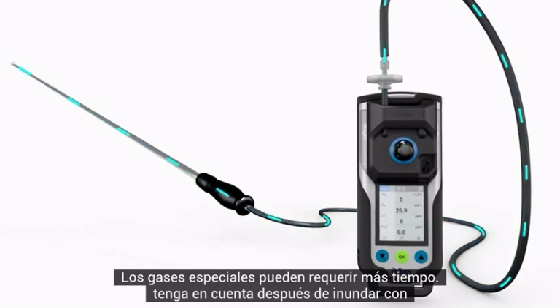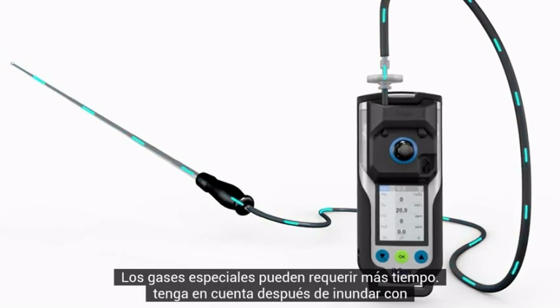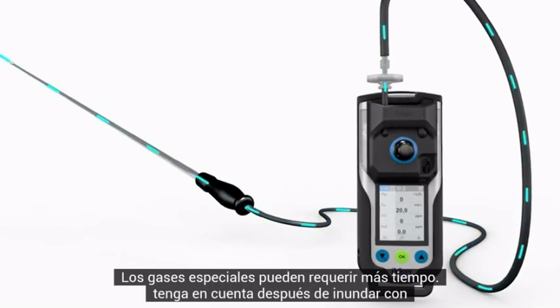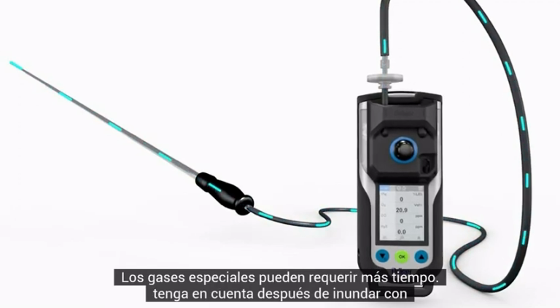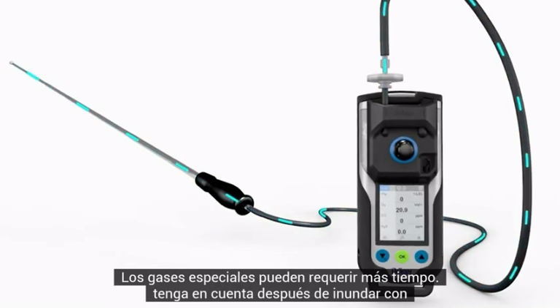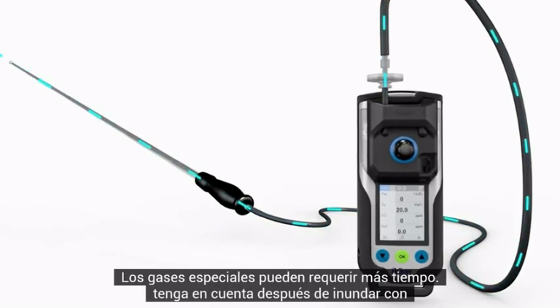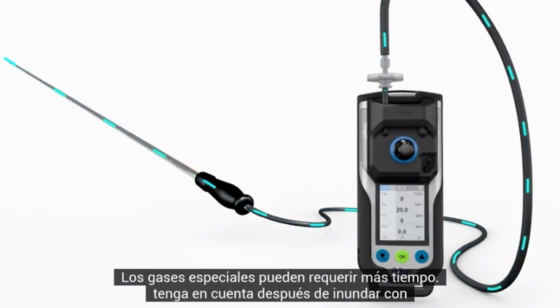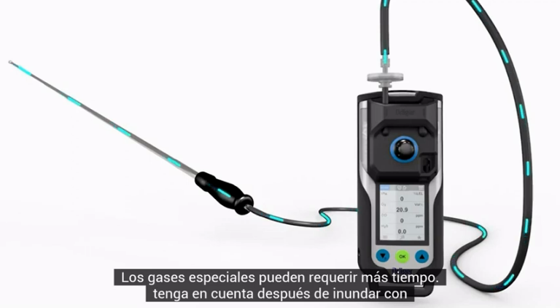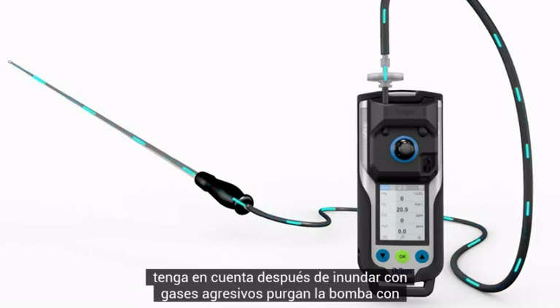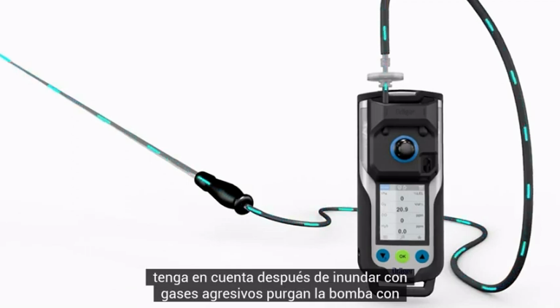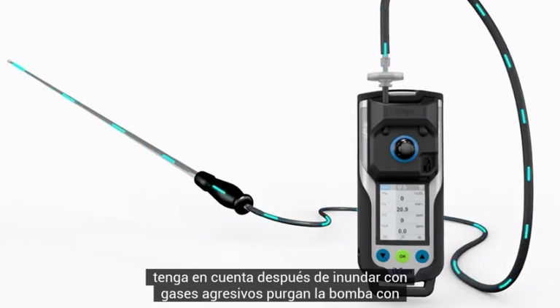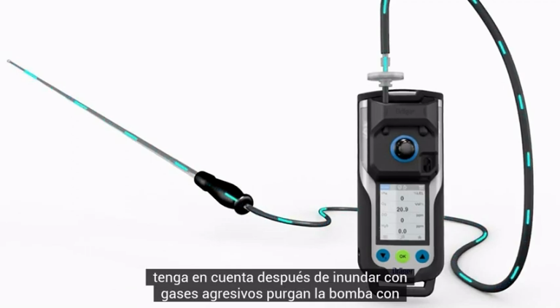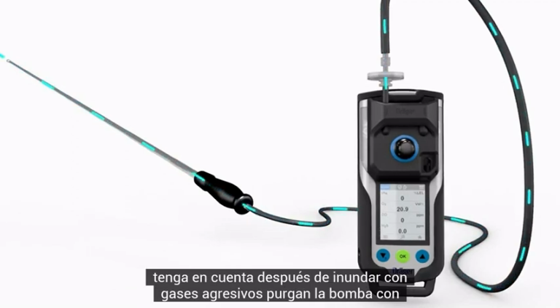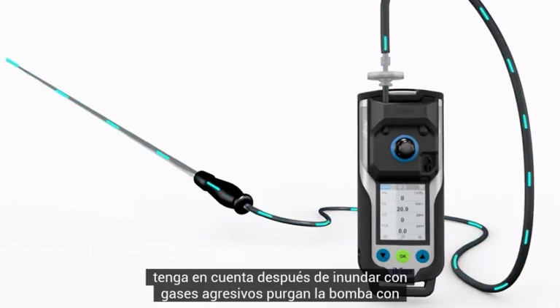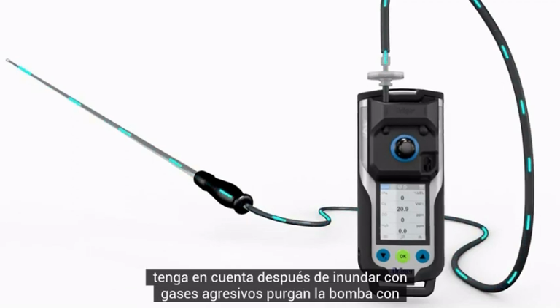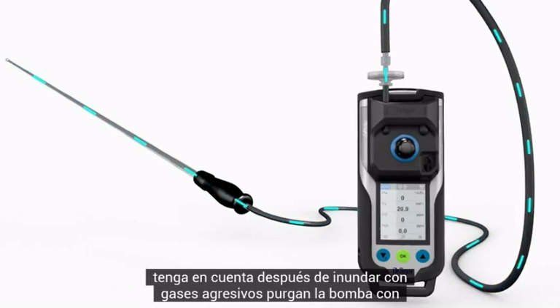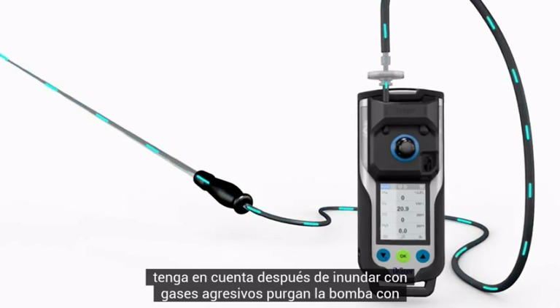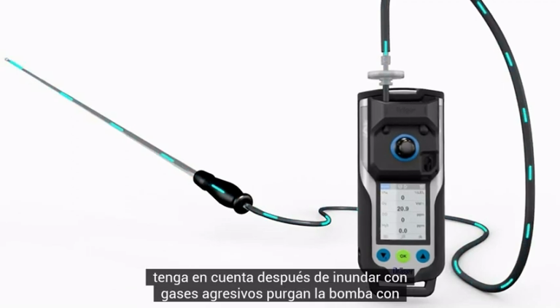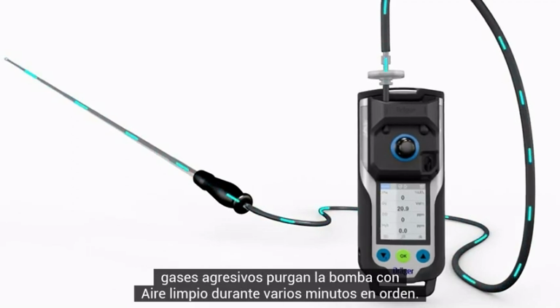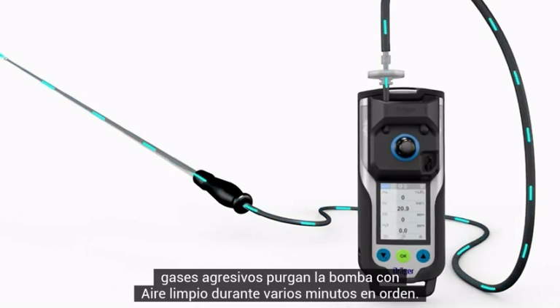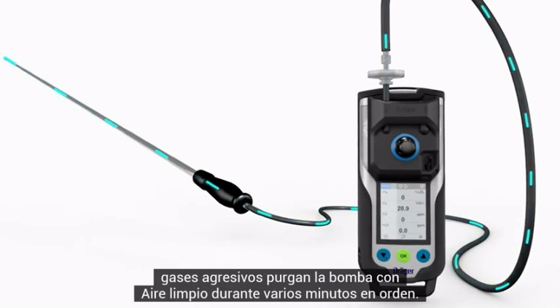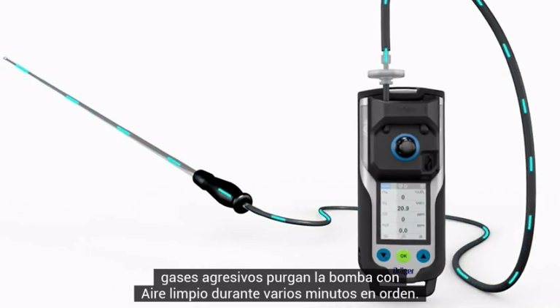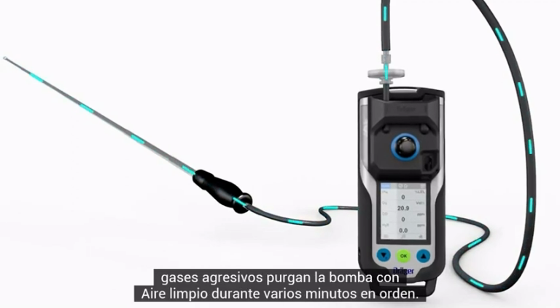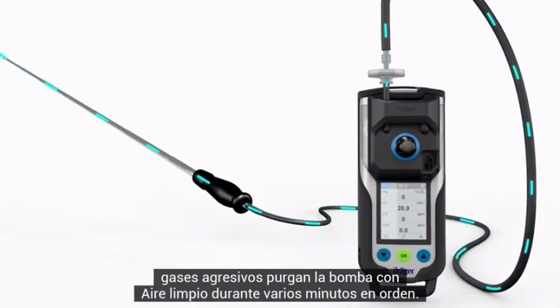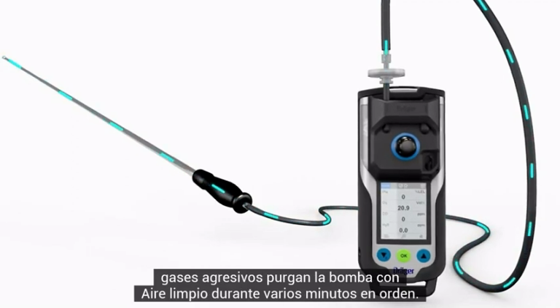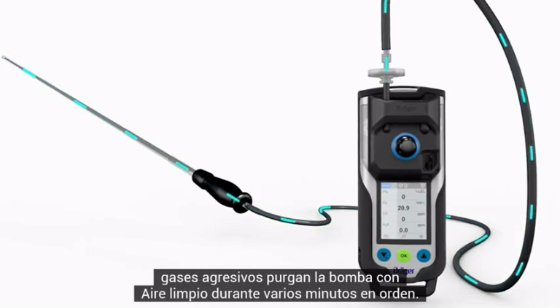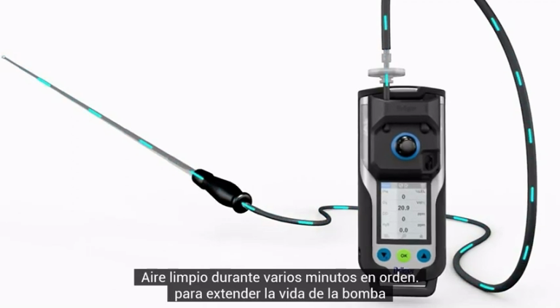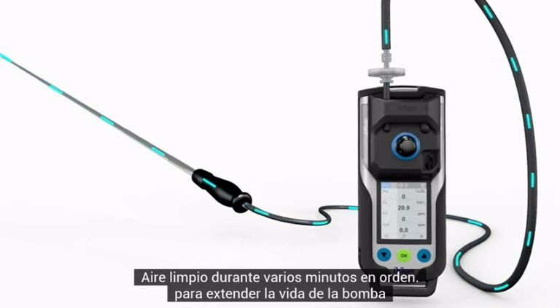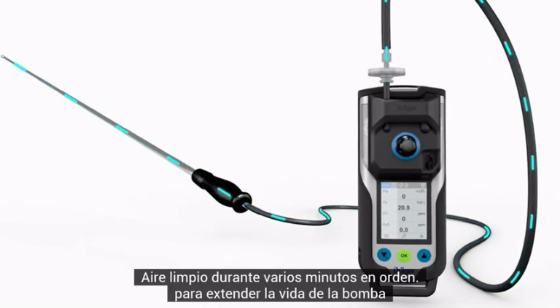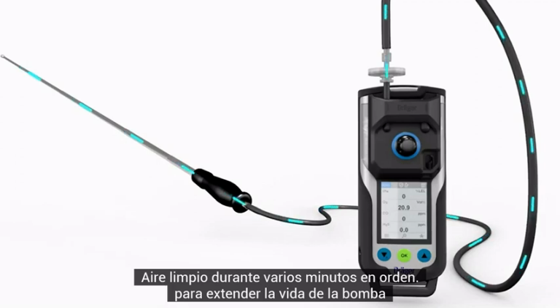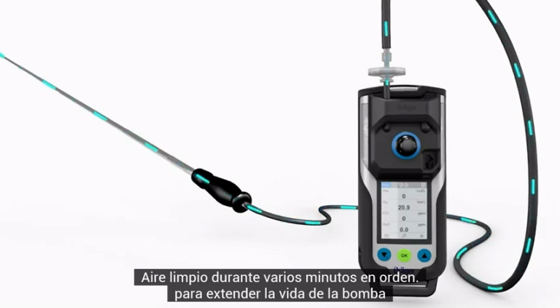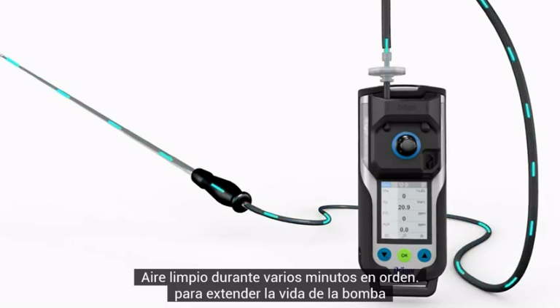Please note: after flooding with aggressive gases, purge the pump with clean air for several minutes in order to extend the pump life.